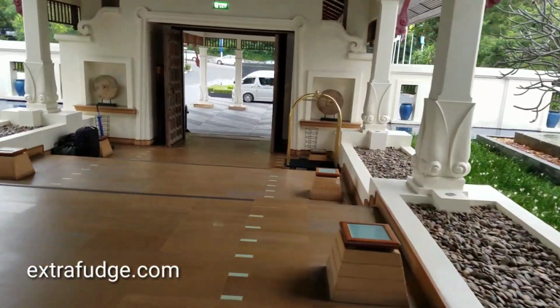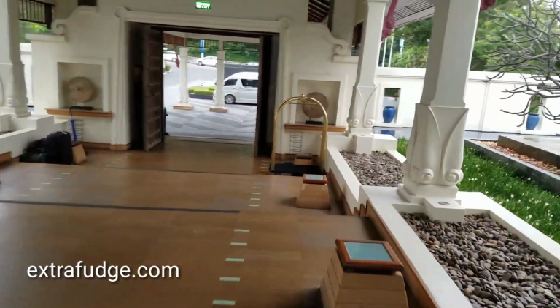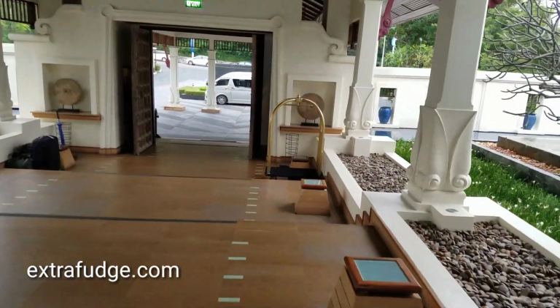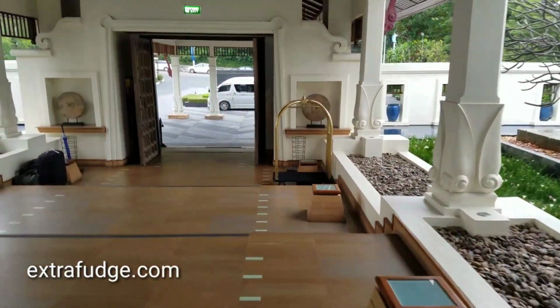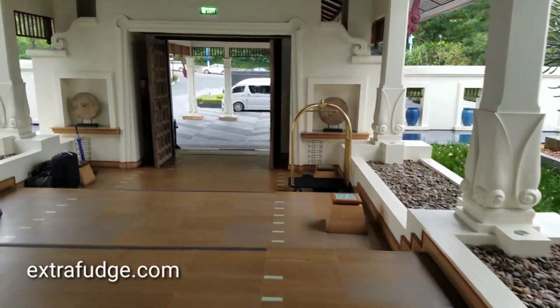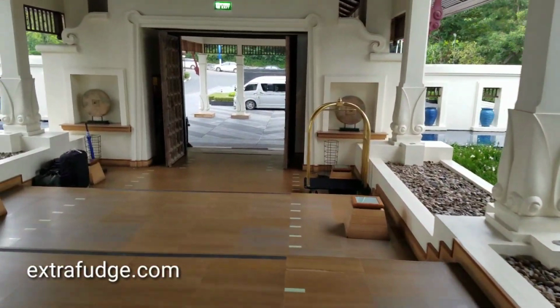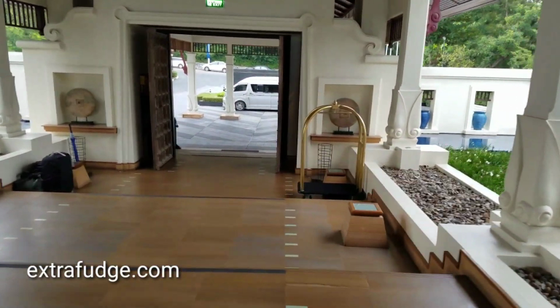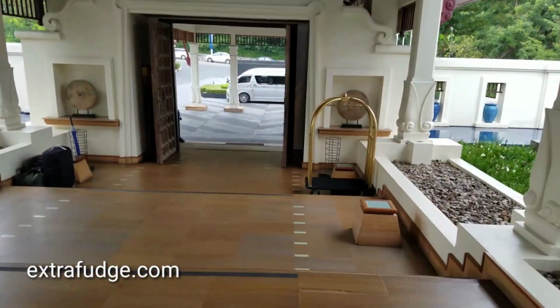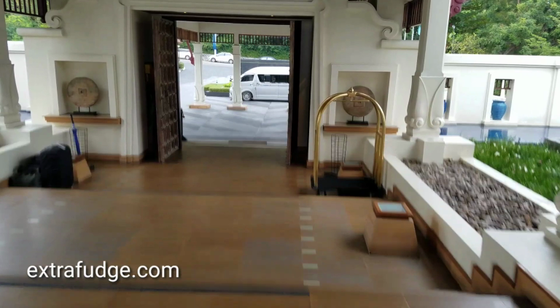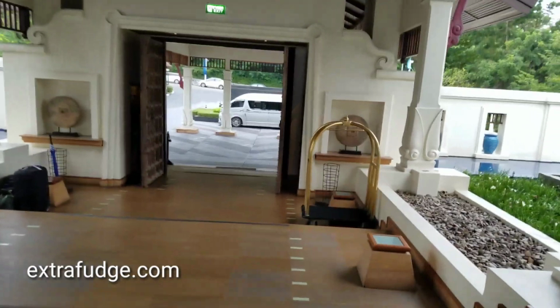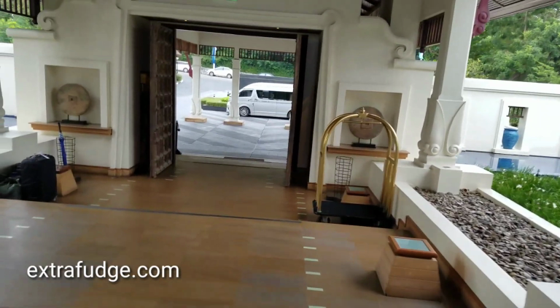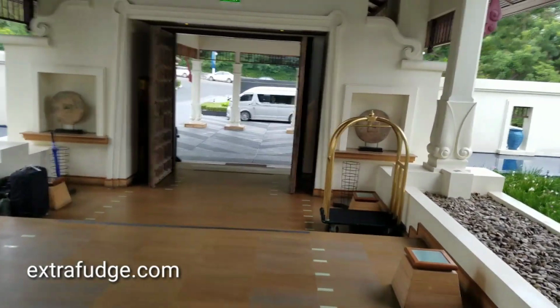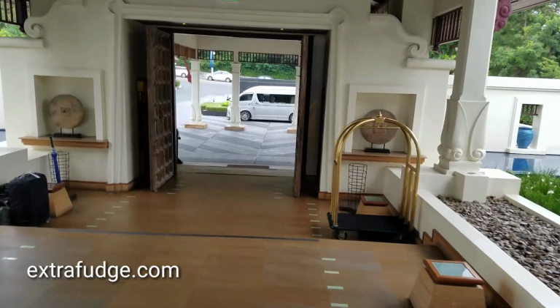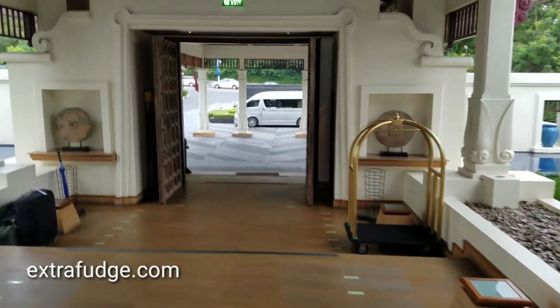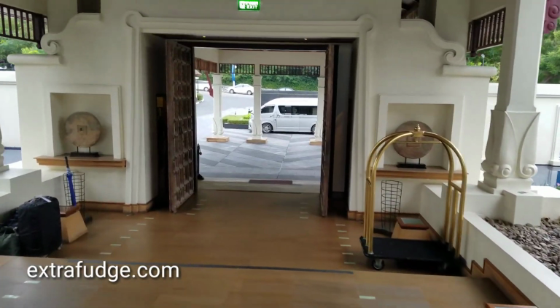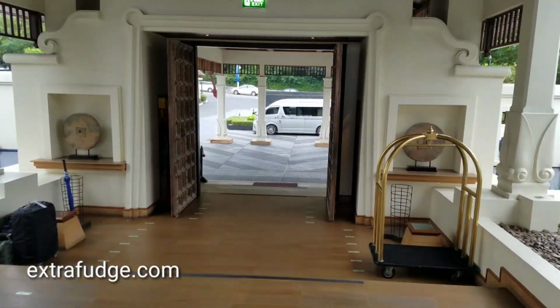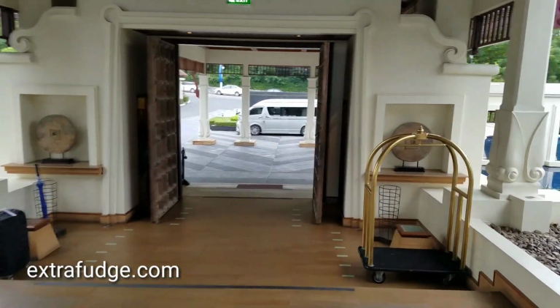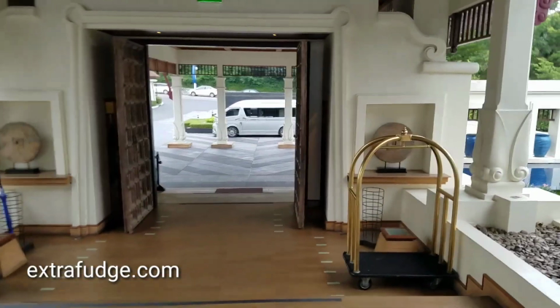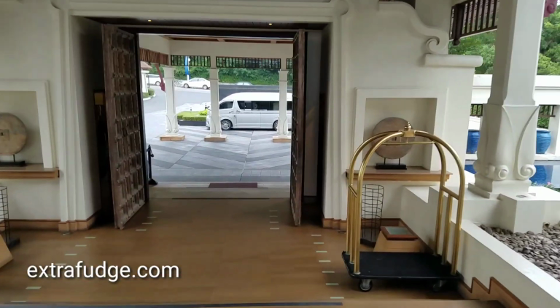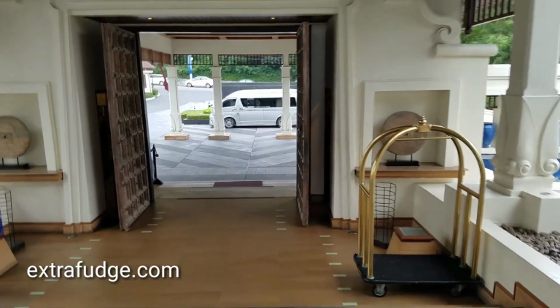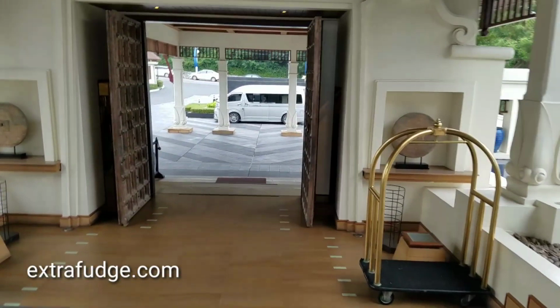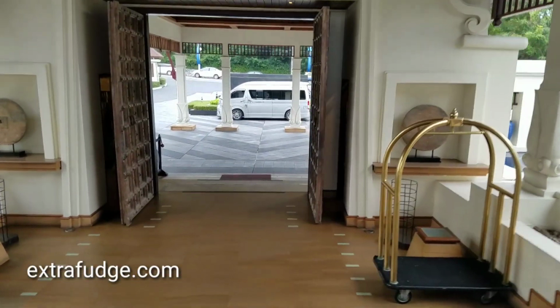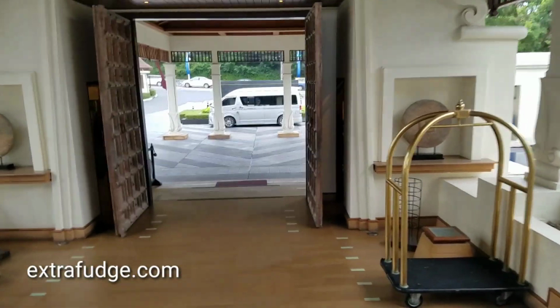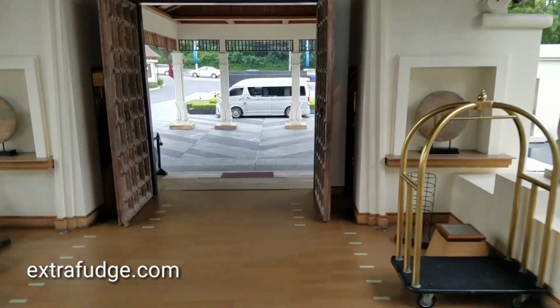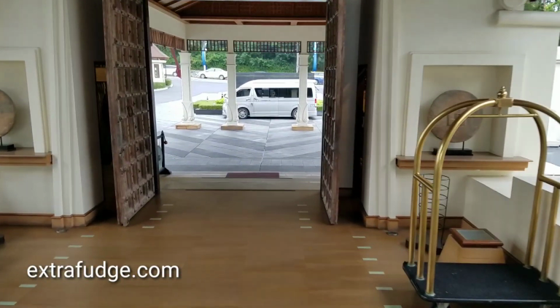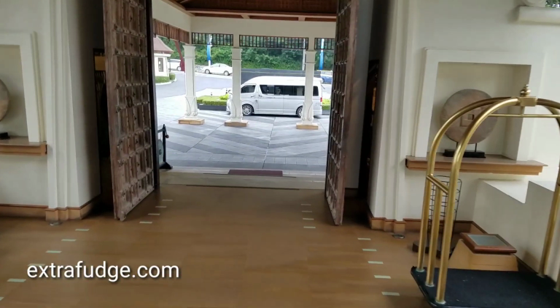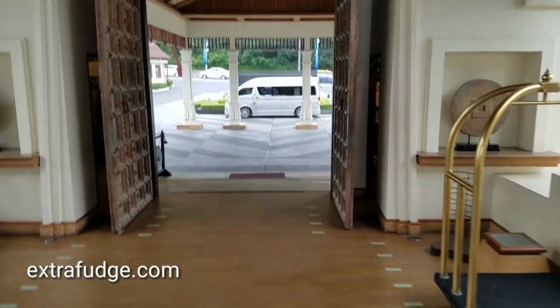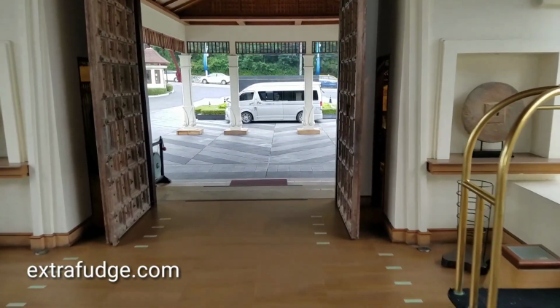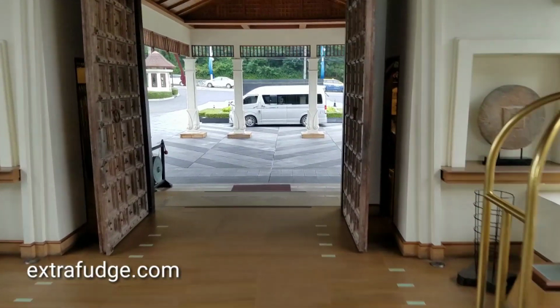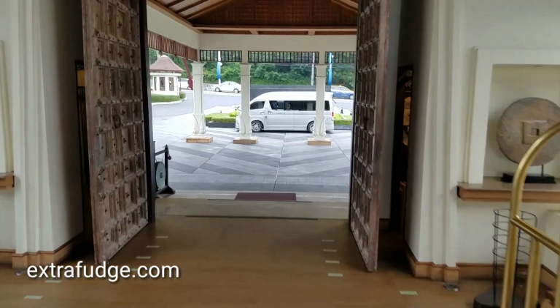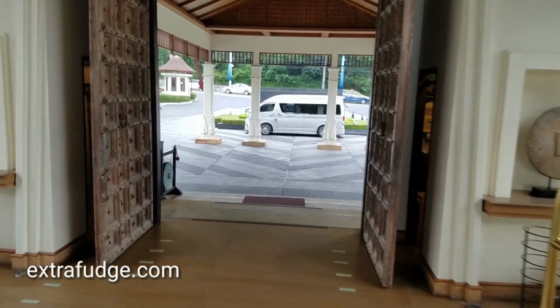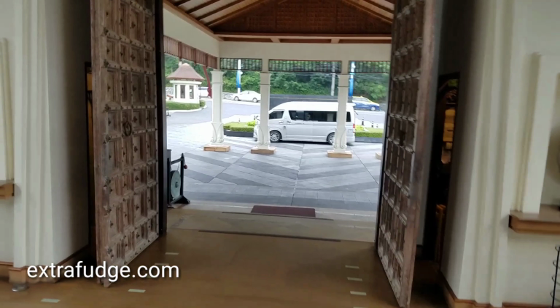So this is the entrance to the hotel. Everything is open. I wonder how they control the mosquitos.